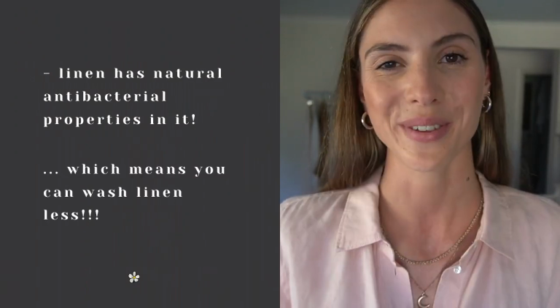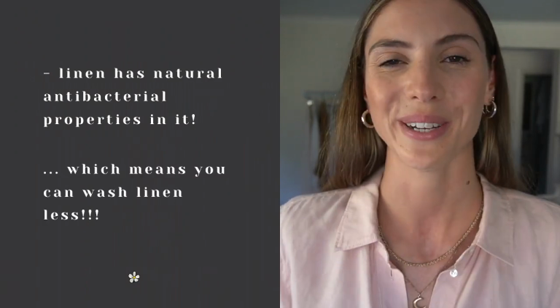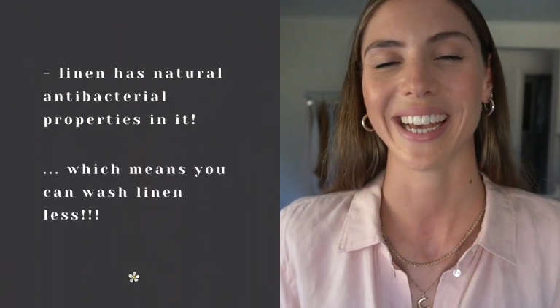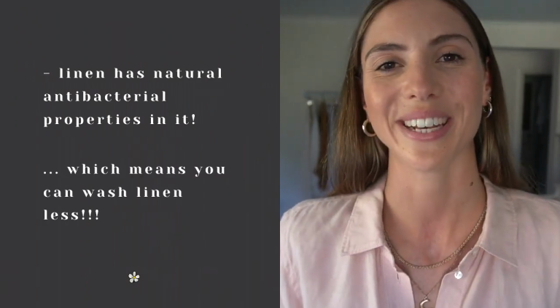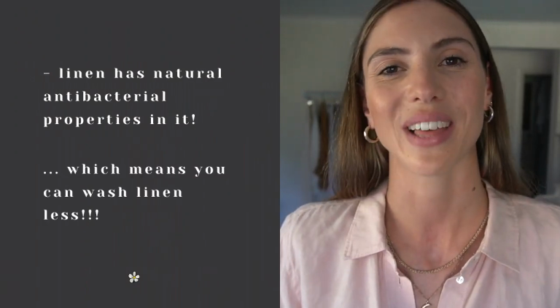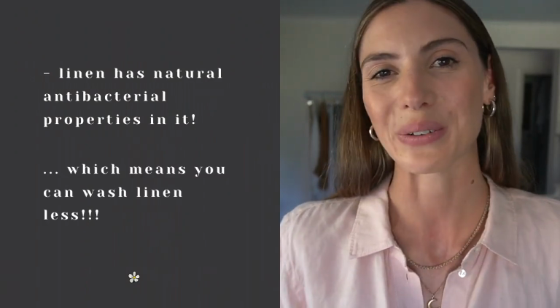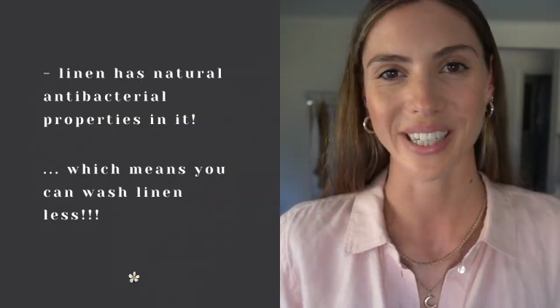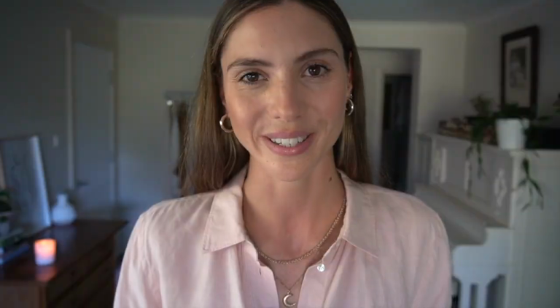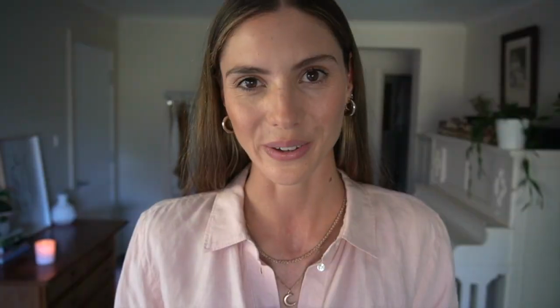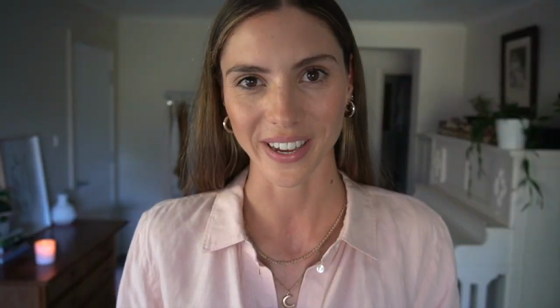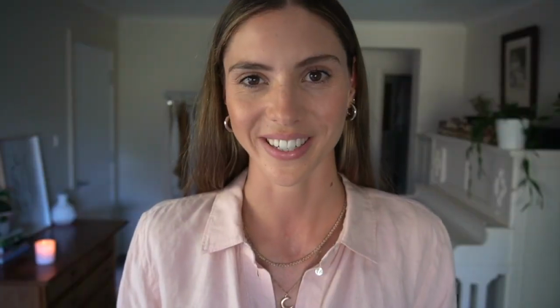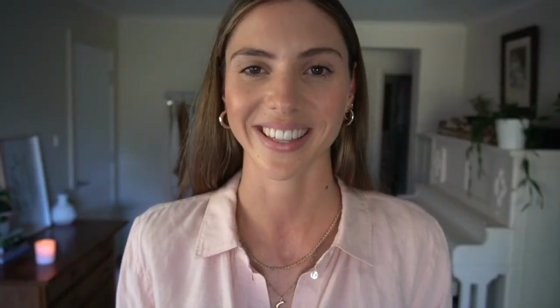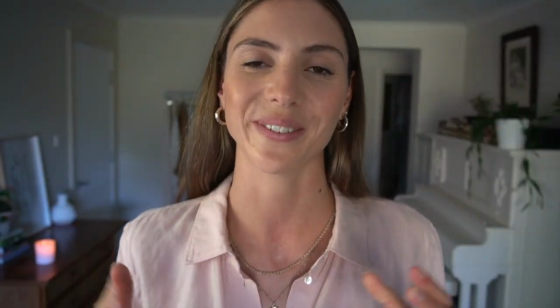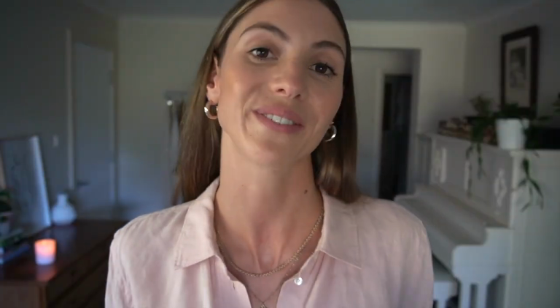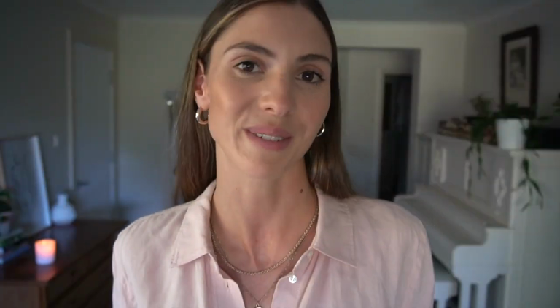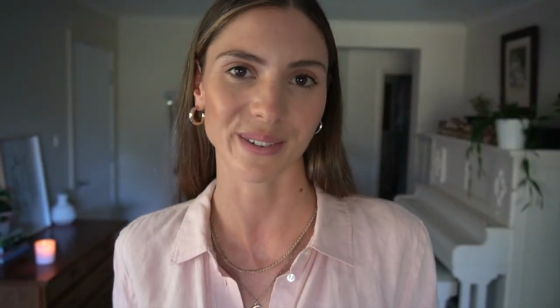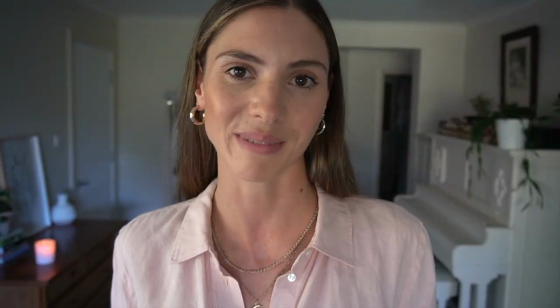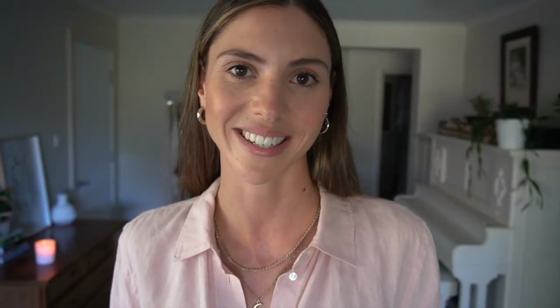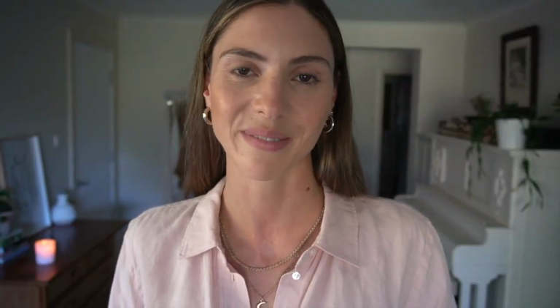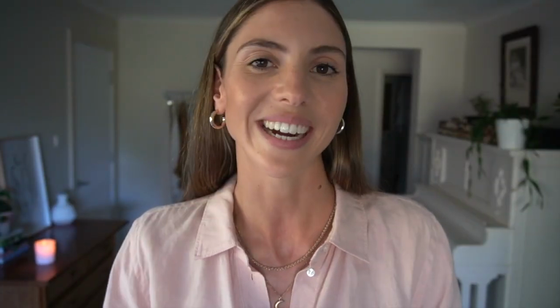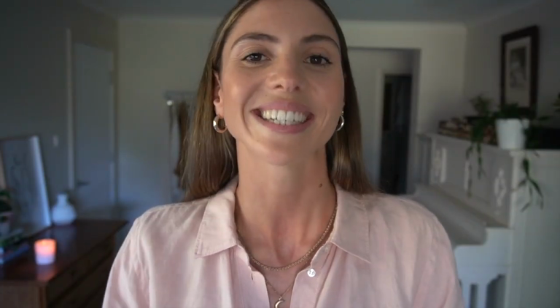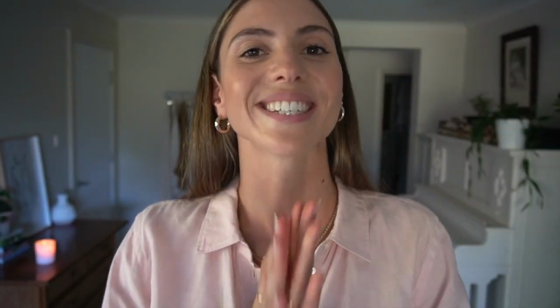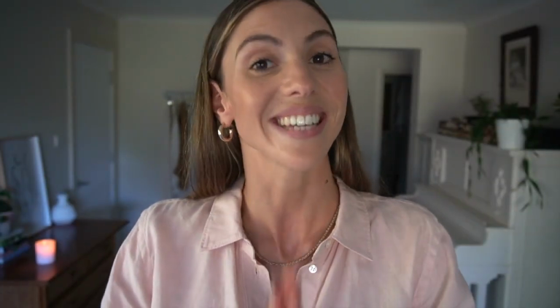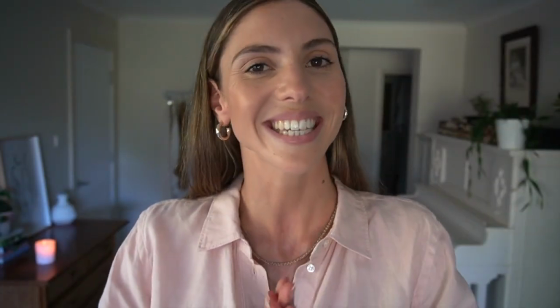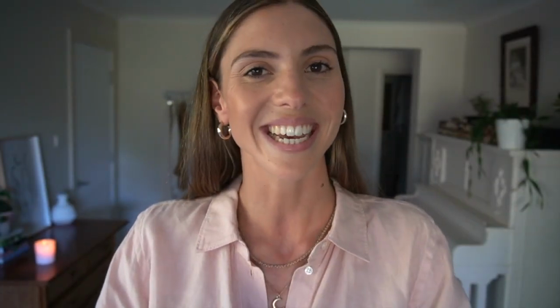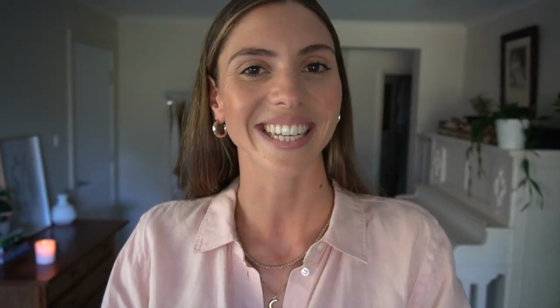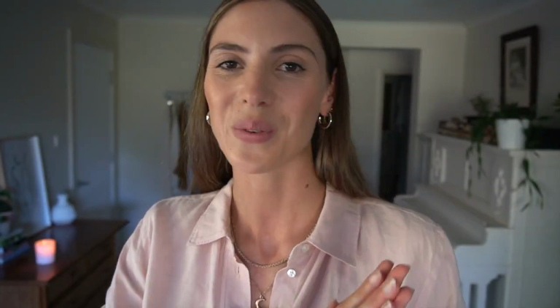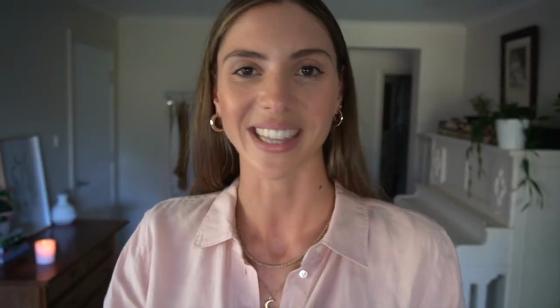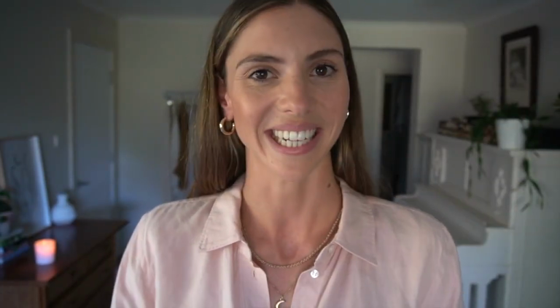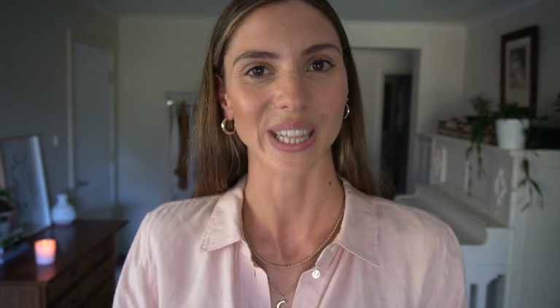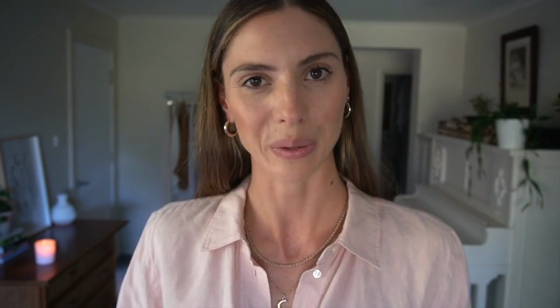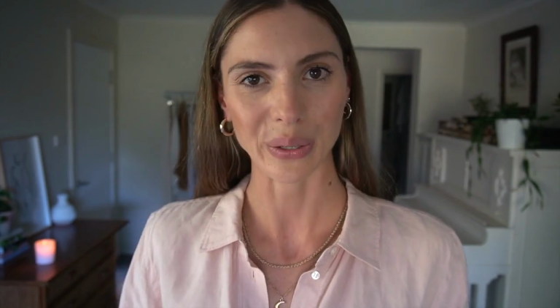If you're new here and you like all things slow fashion, then you have come to the right place. Alright, so let's get started with a linen lookbook.